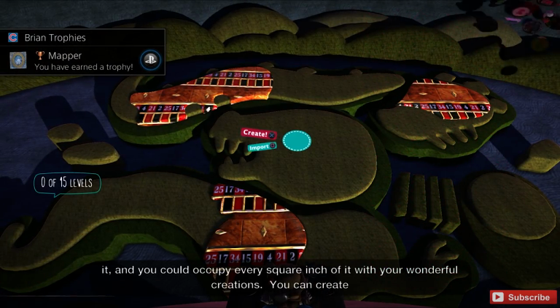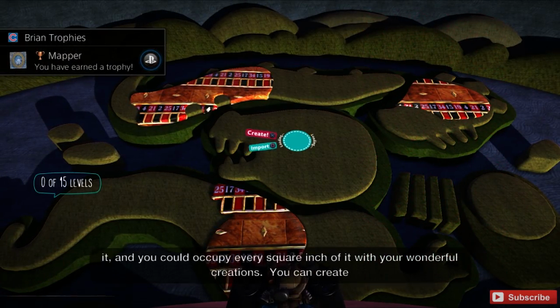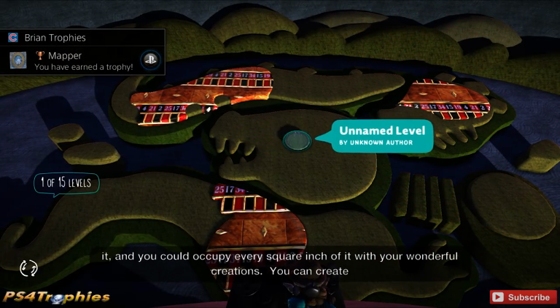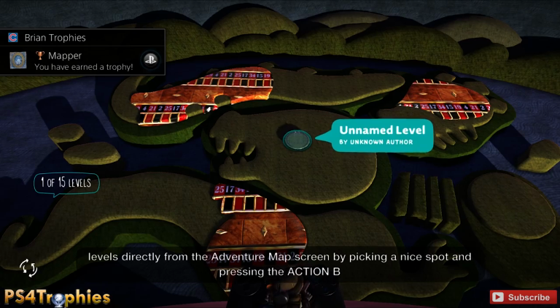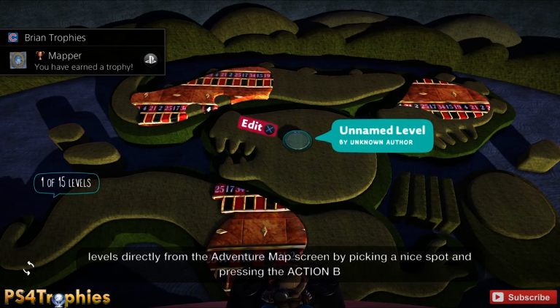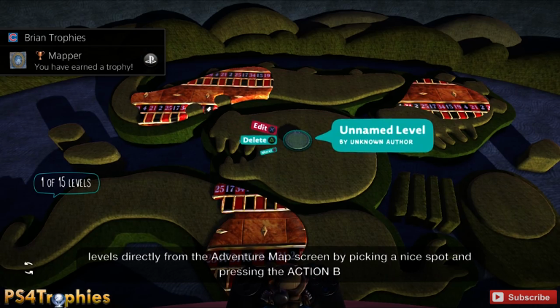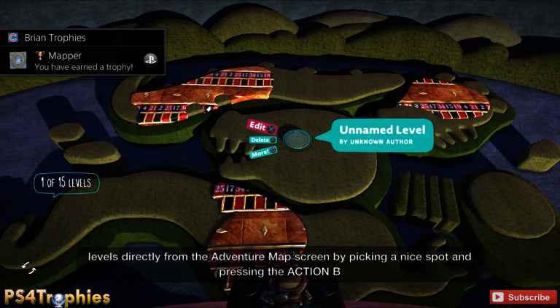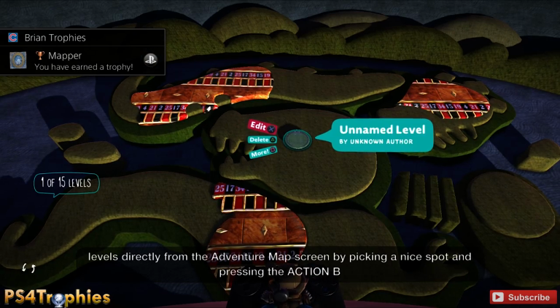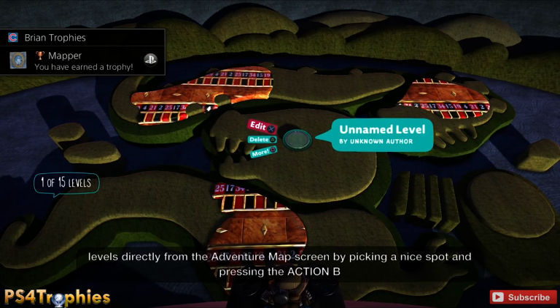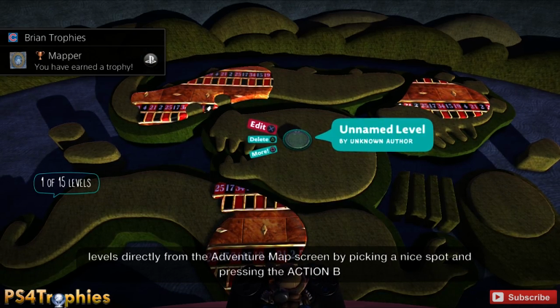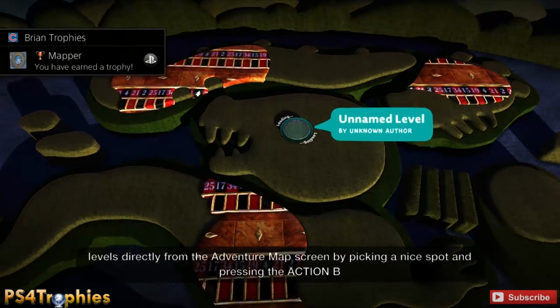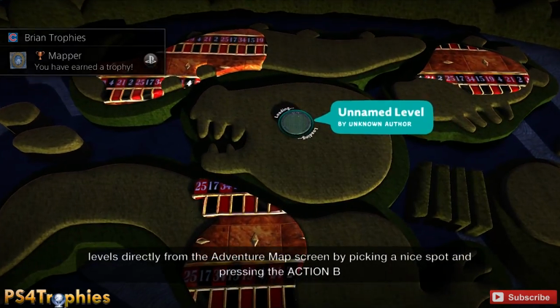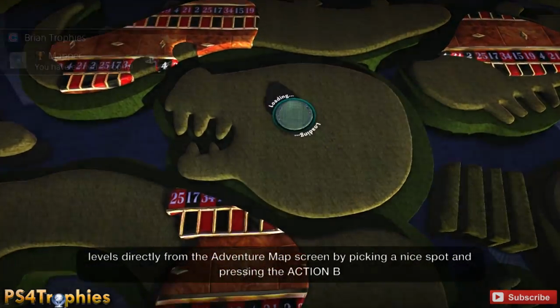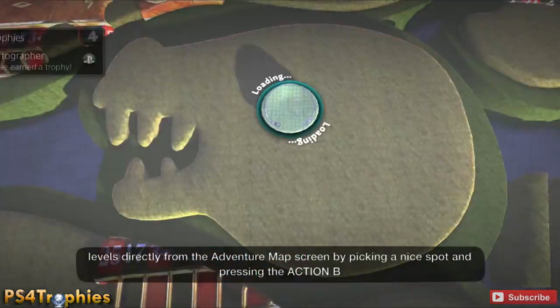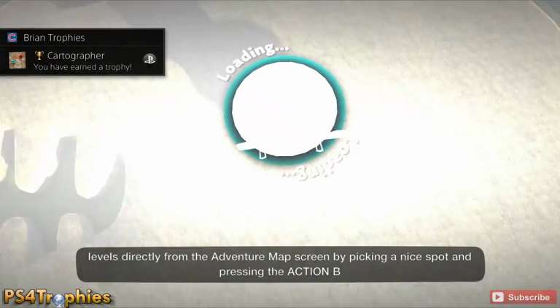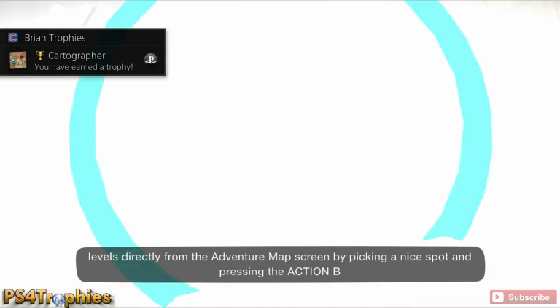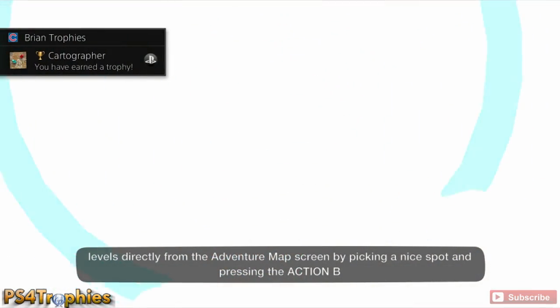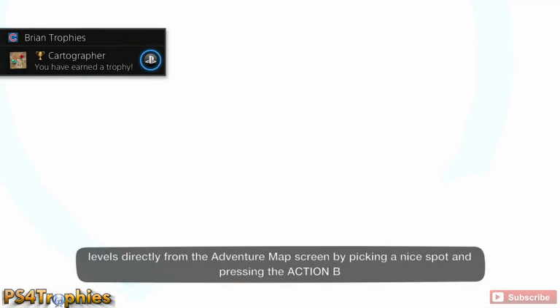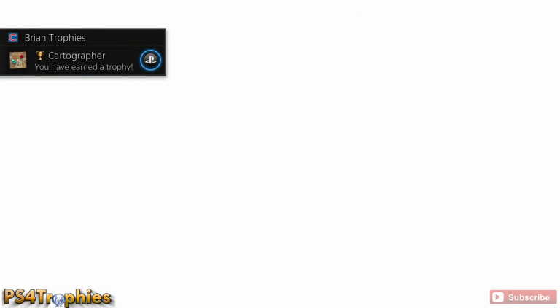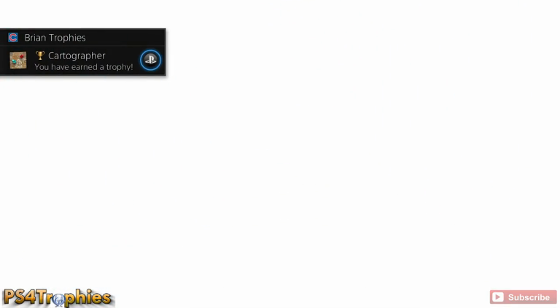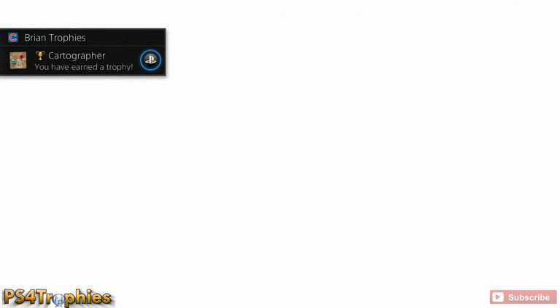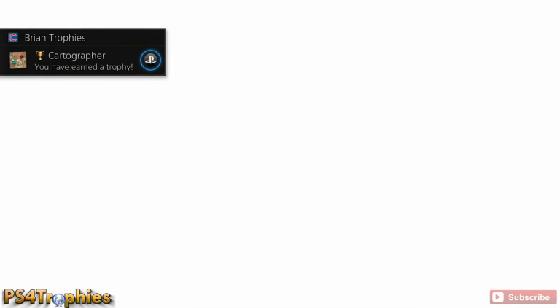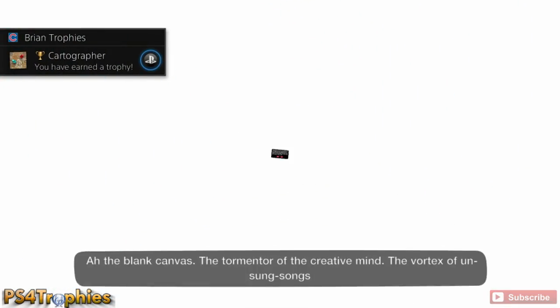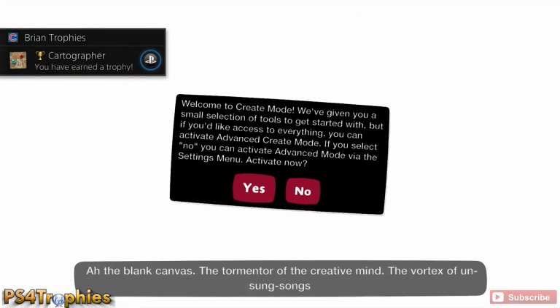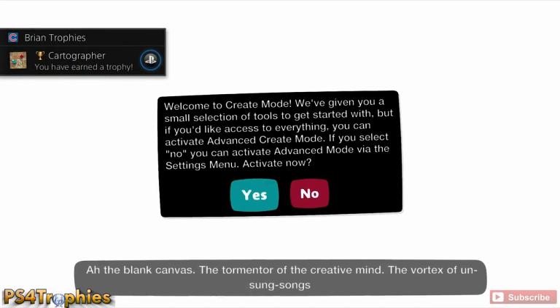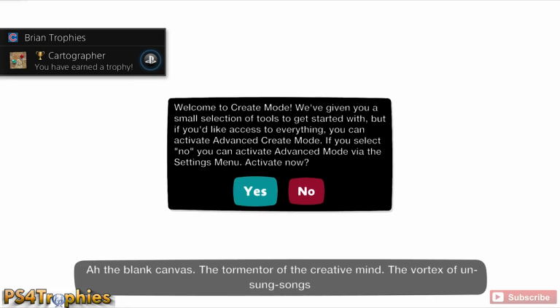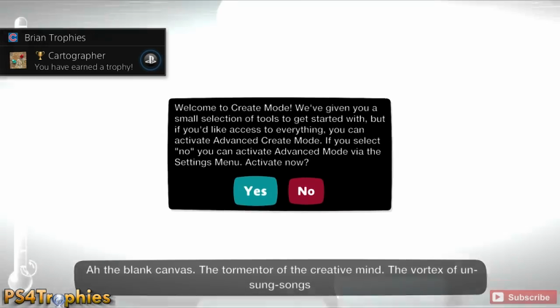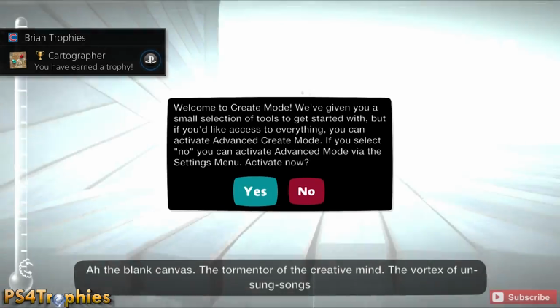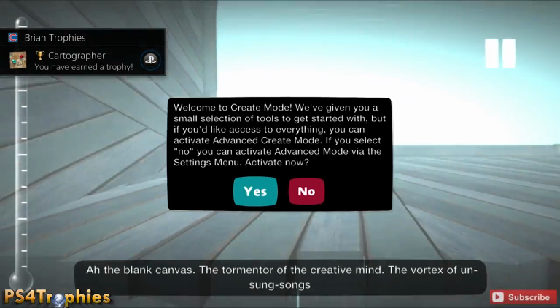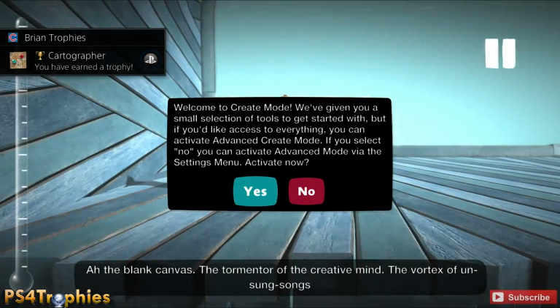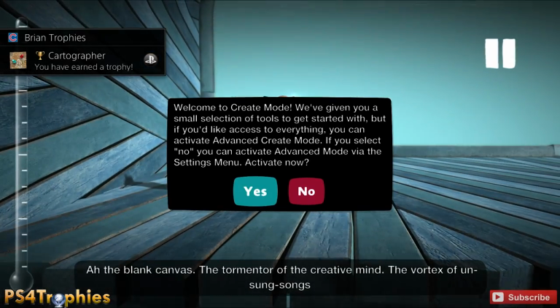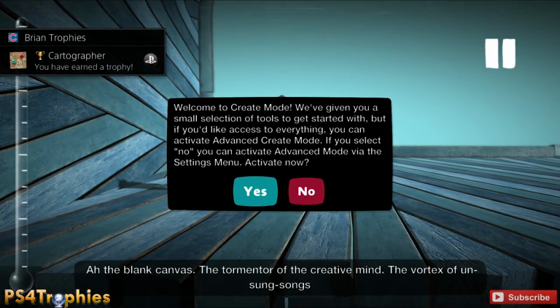Now all you need to do is start a new level and you'll earn the Cartographer trophy. Simple as that — and that one's a gold one too.